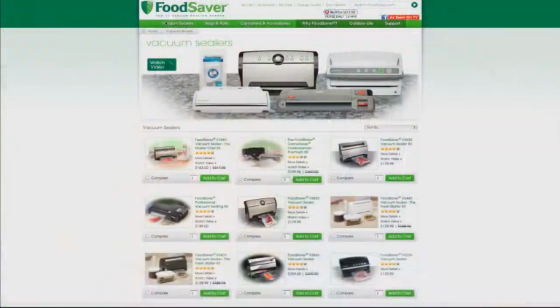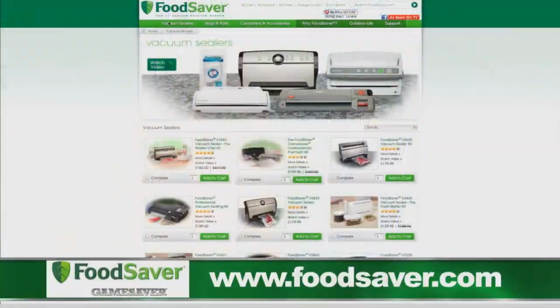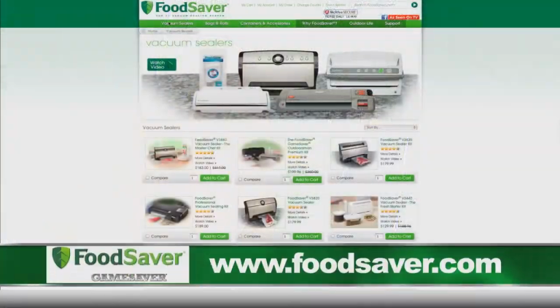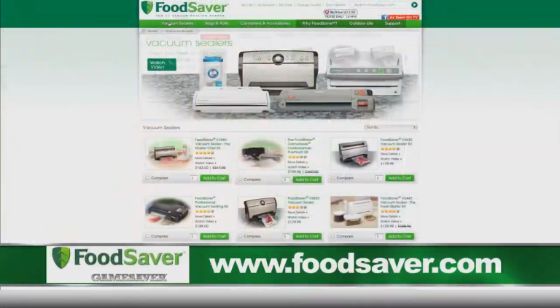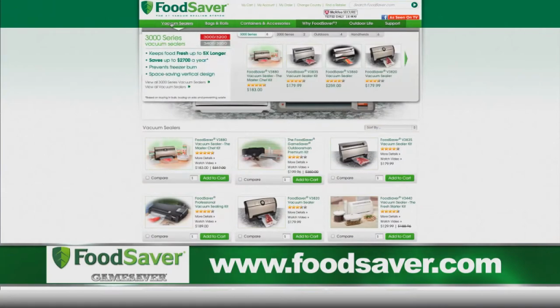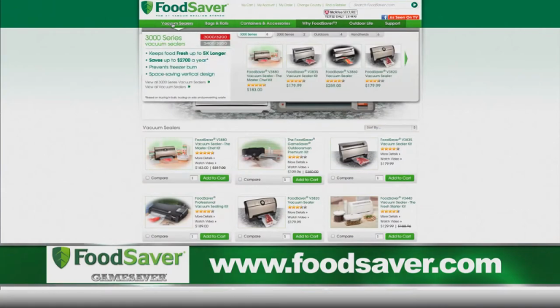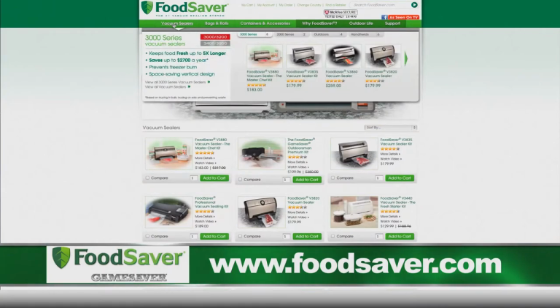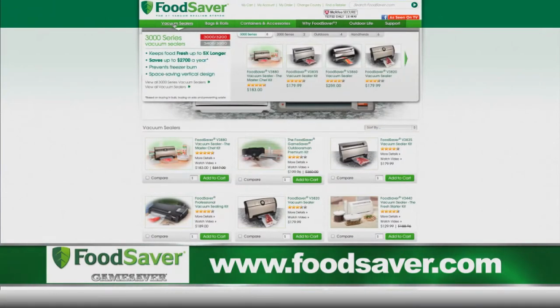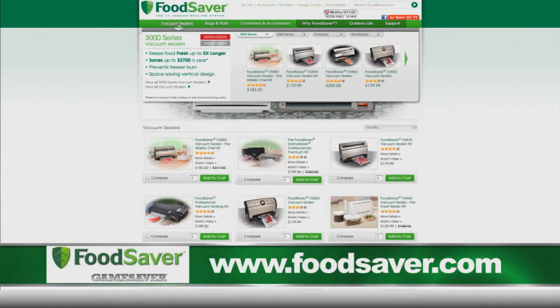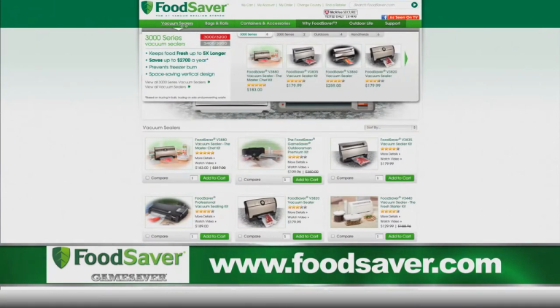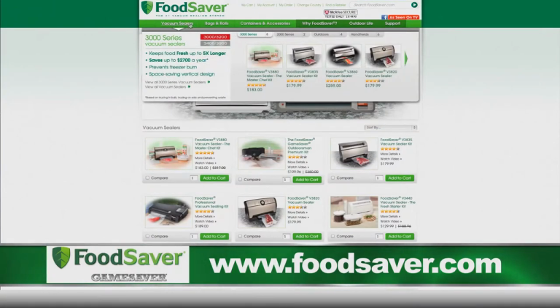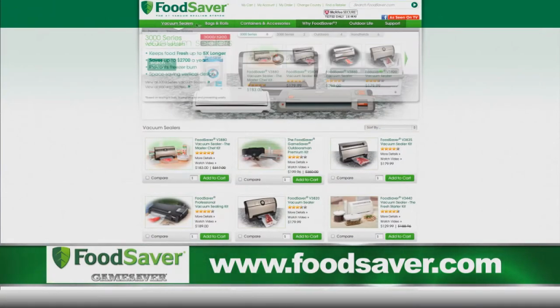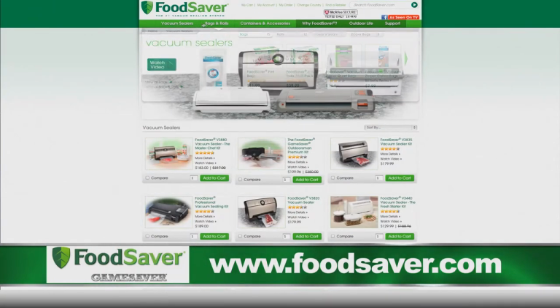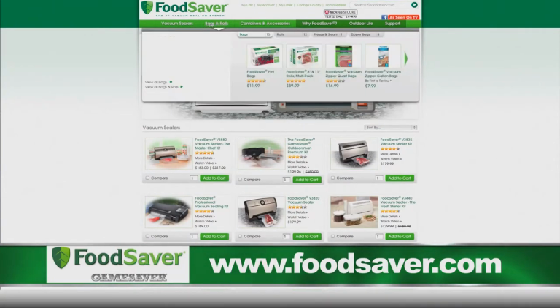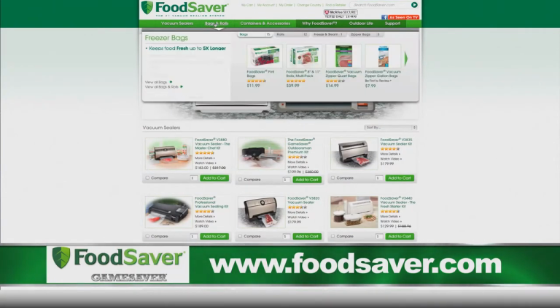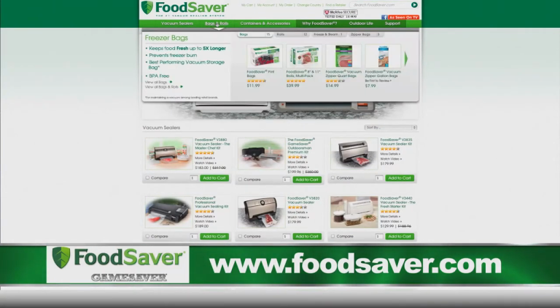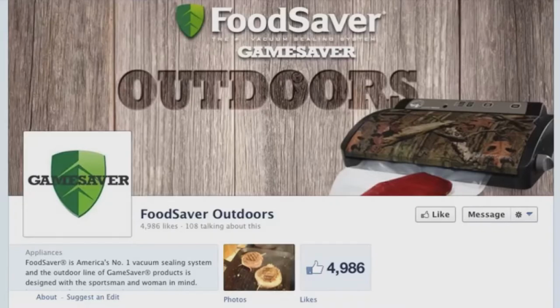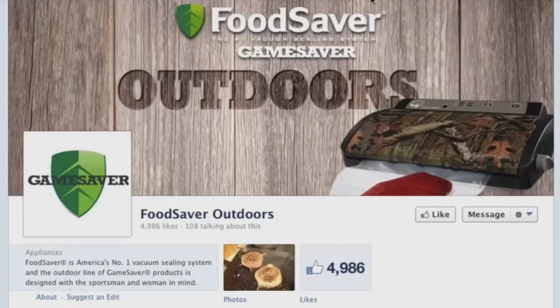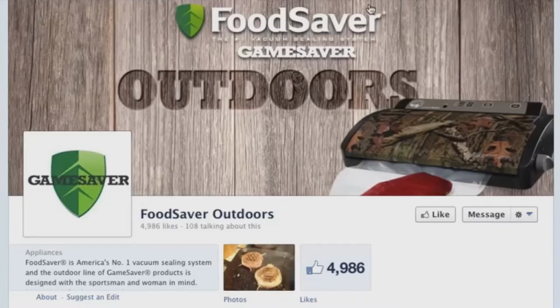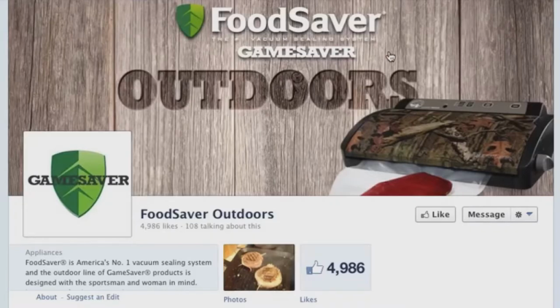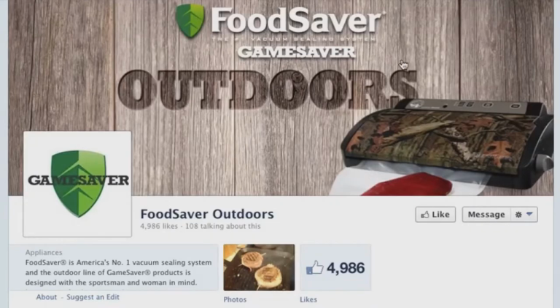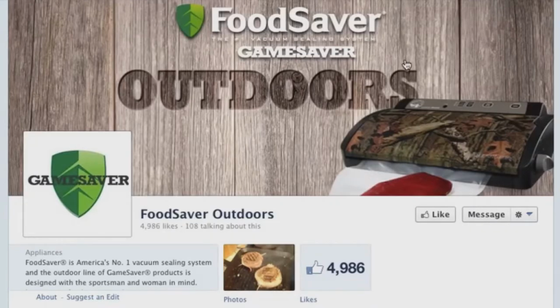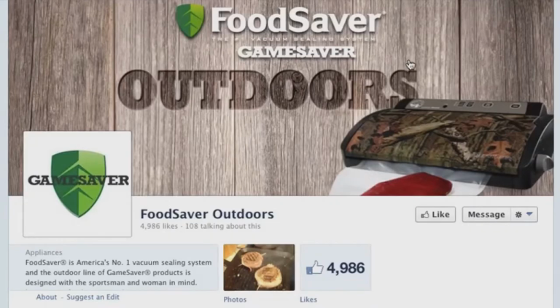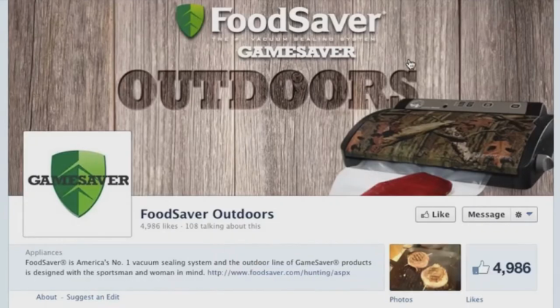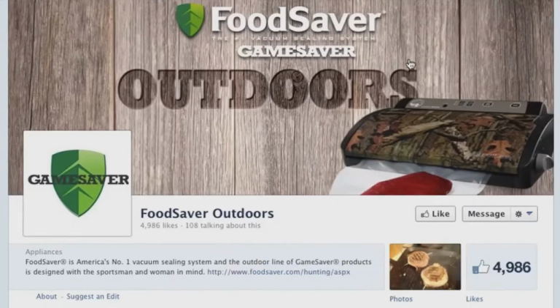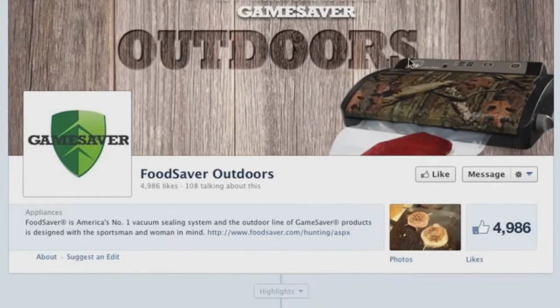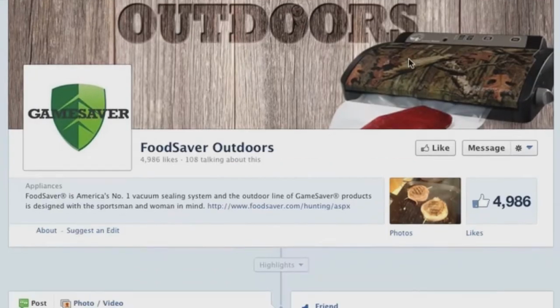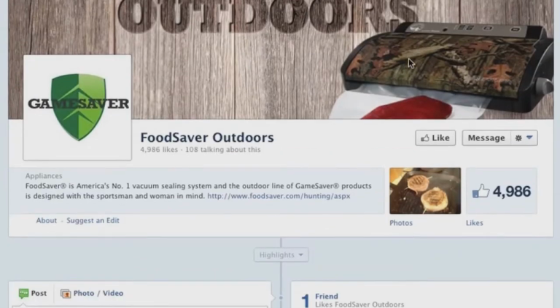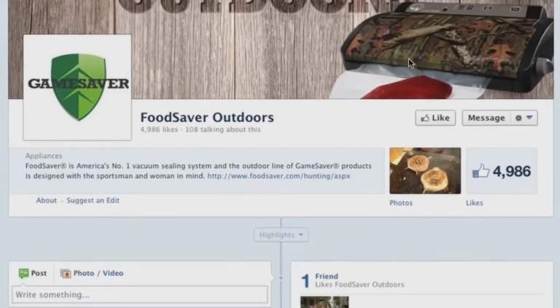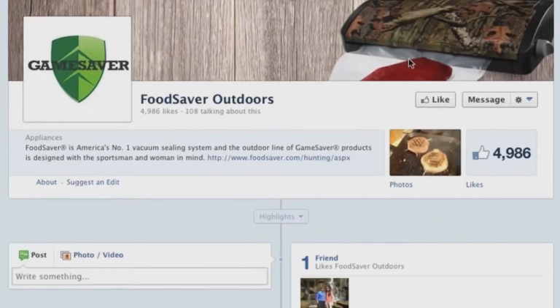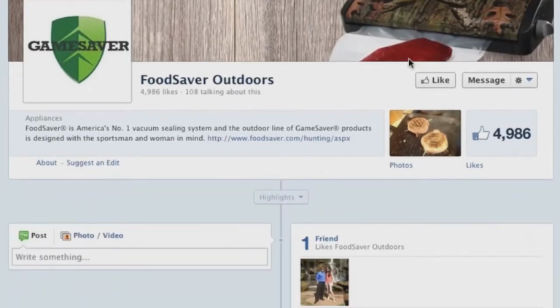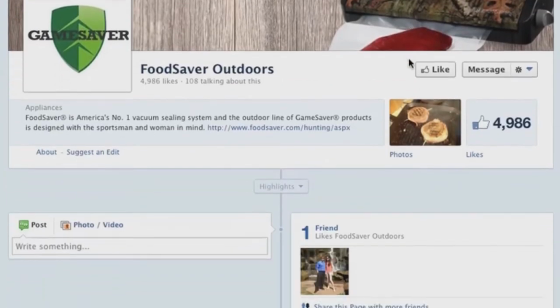Find out more information at FoodSaver.com and join us on Facebook at Food Saver Outdoors.